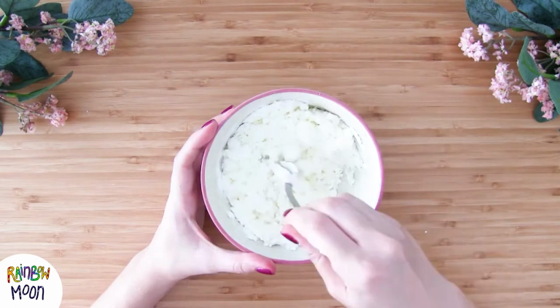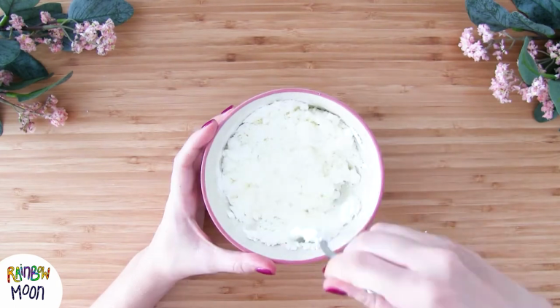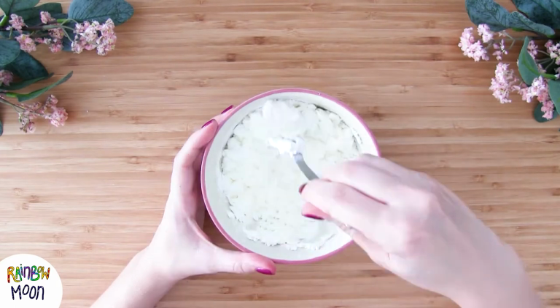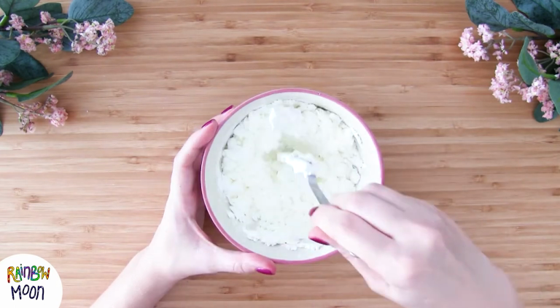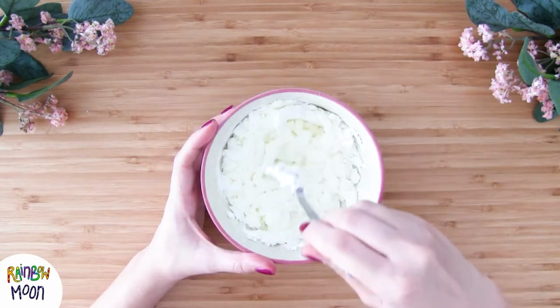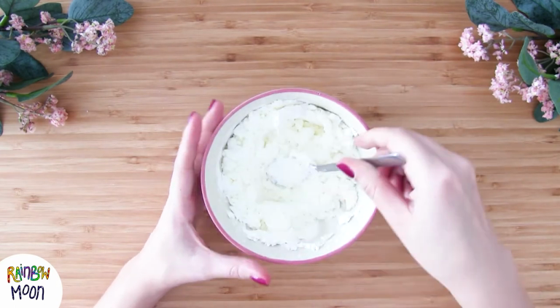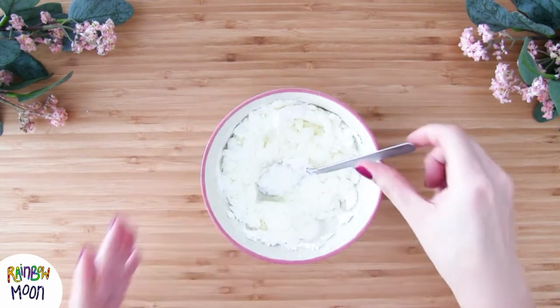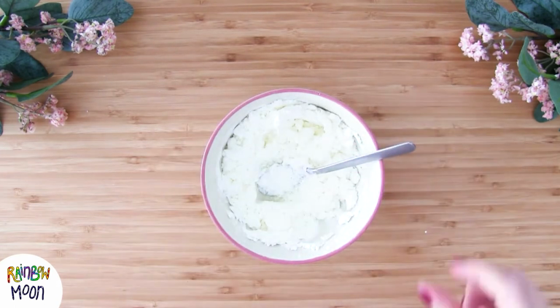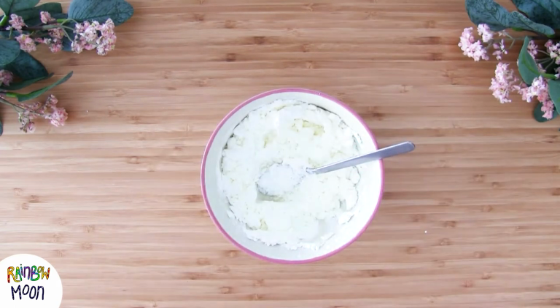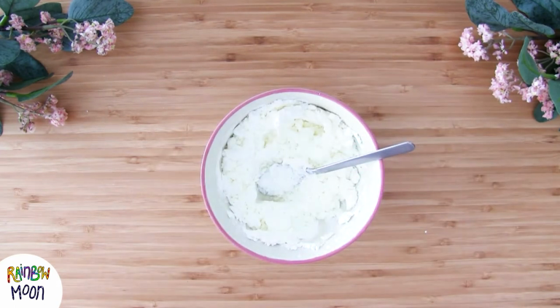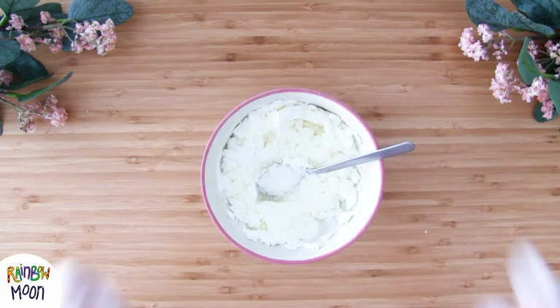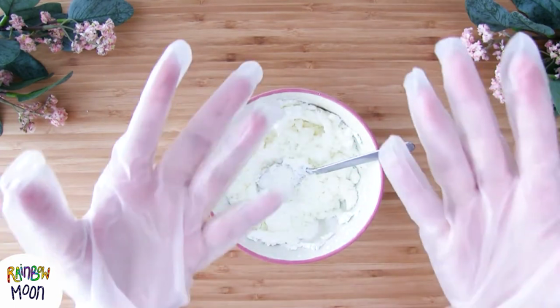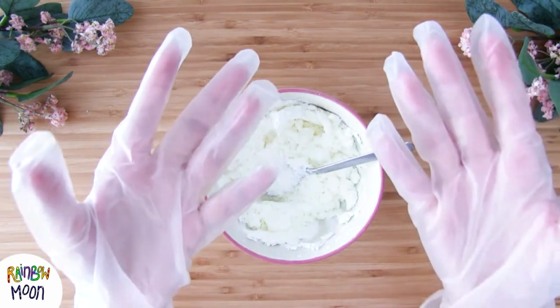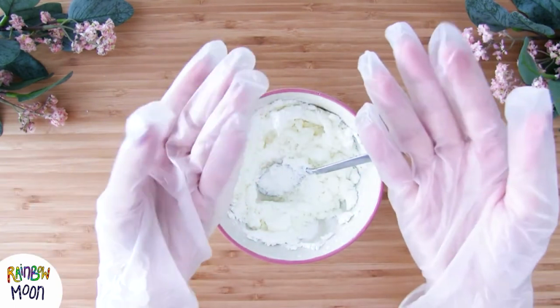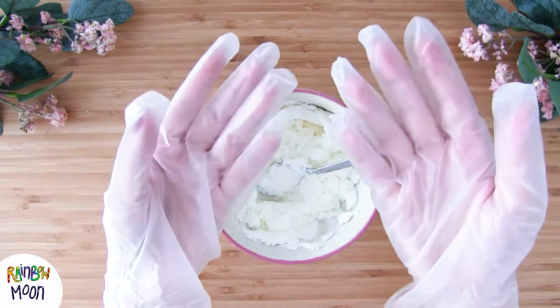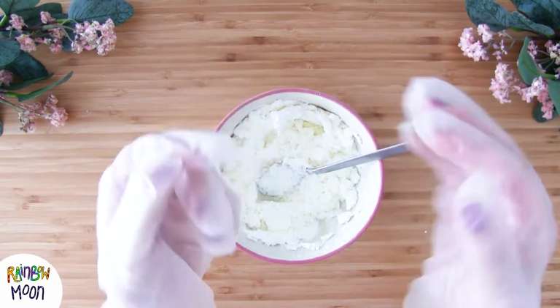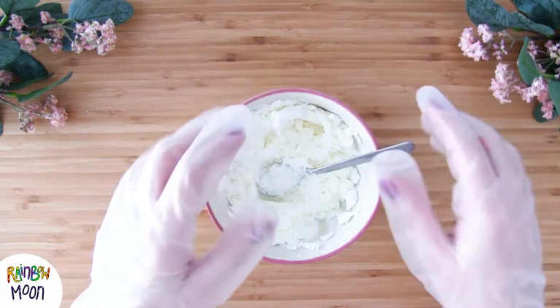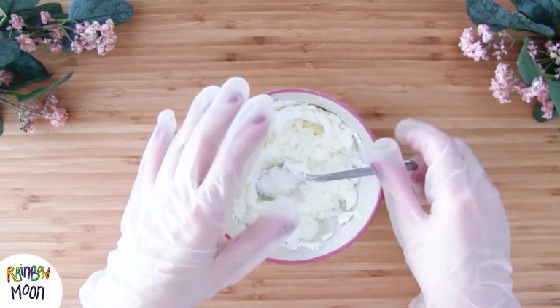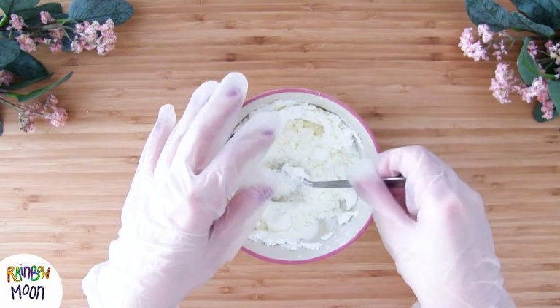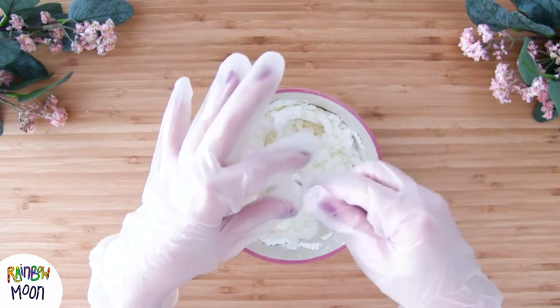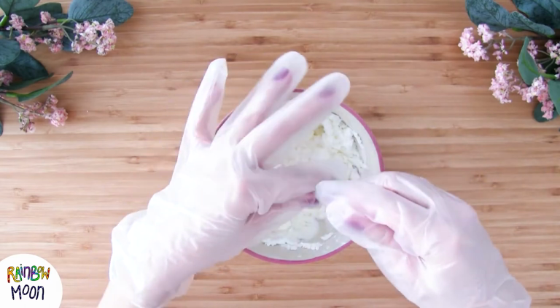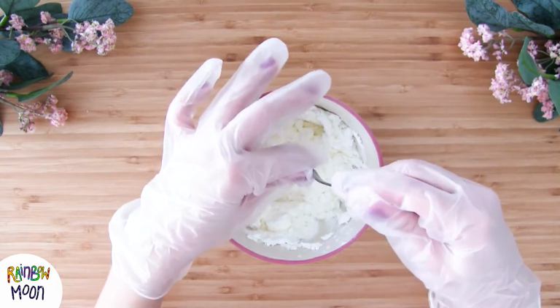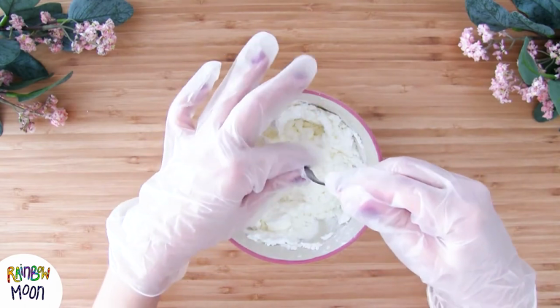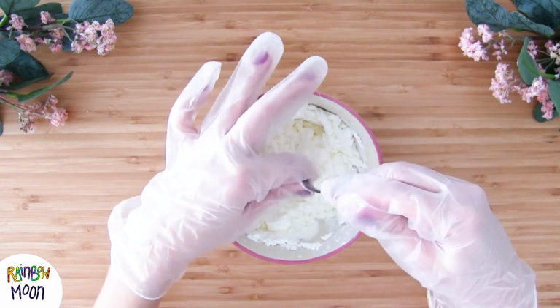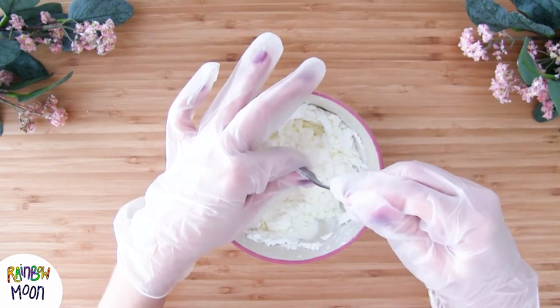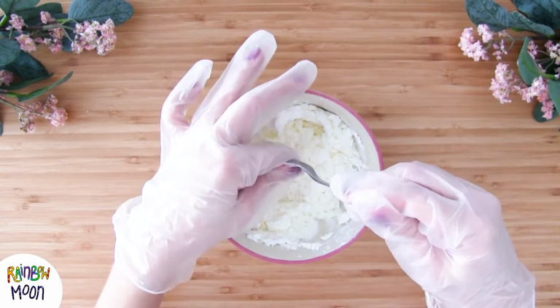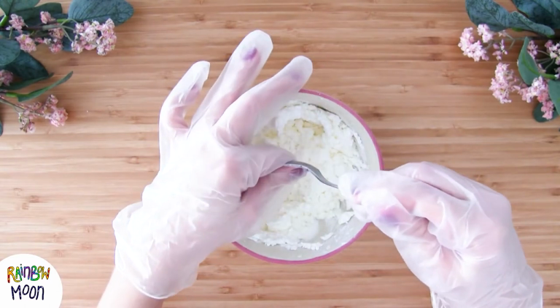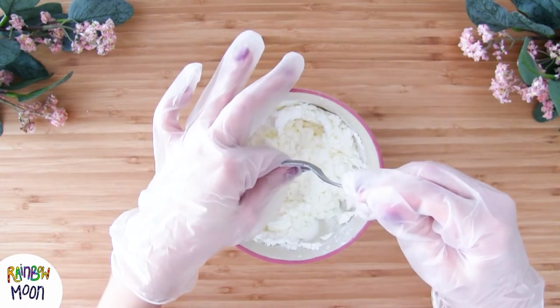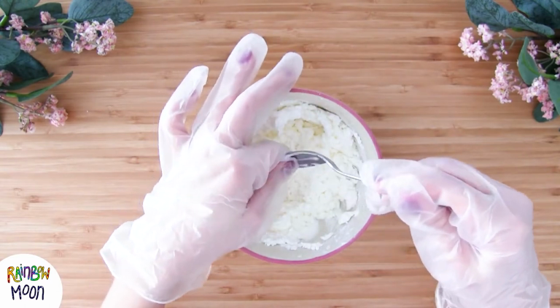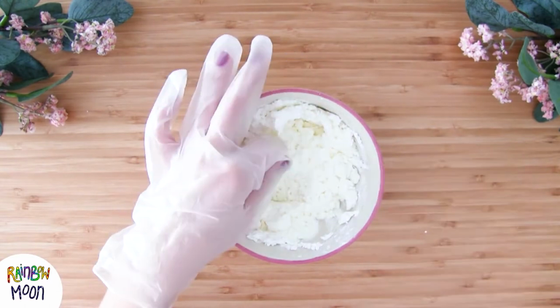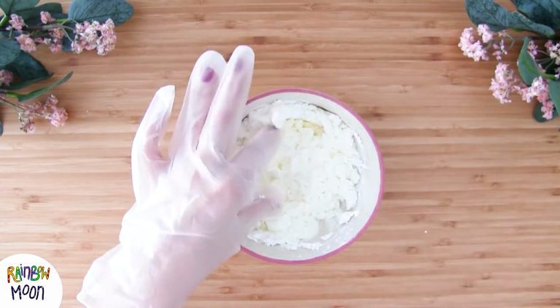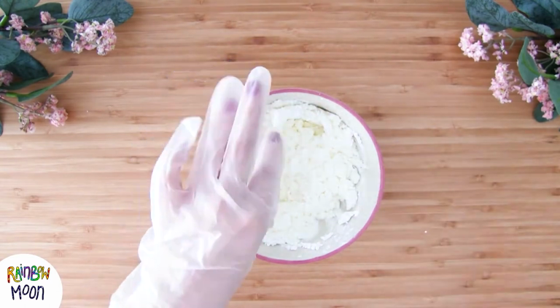And when we can't mix any more, we put some gloves on if we have them, and continue mixing.